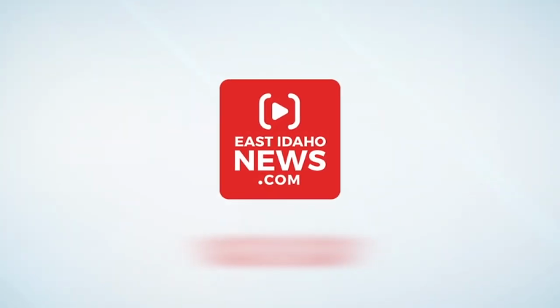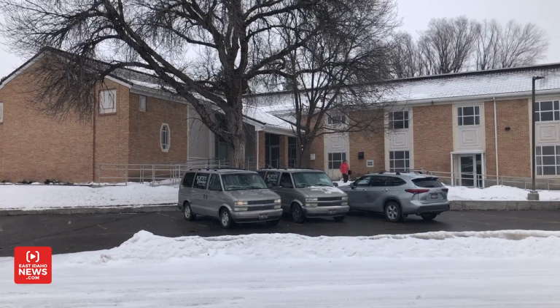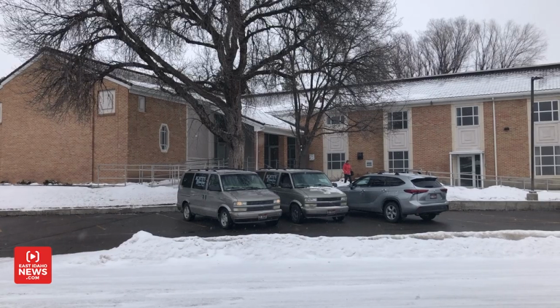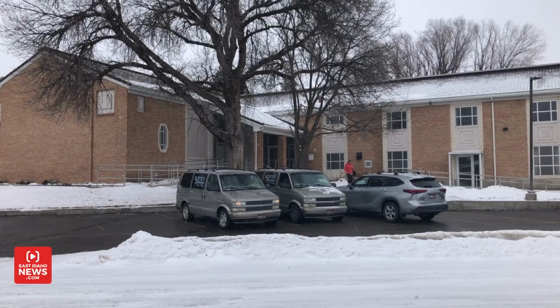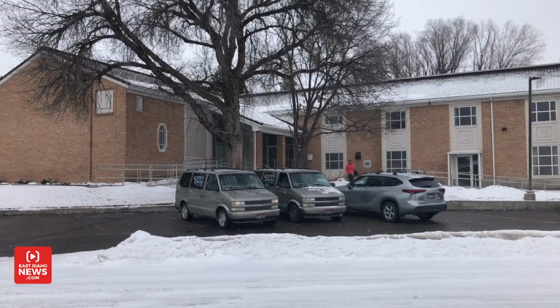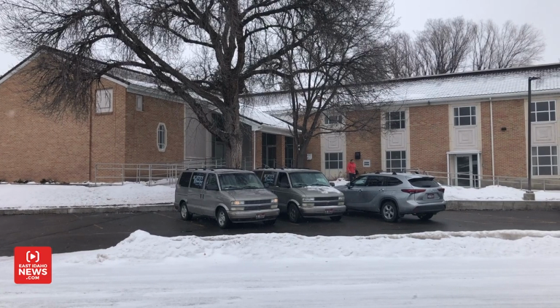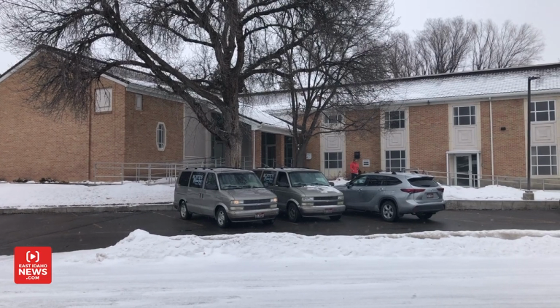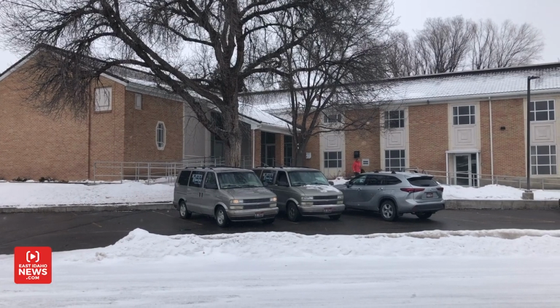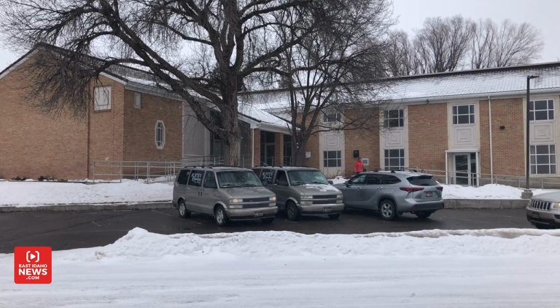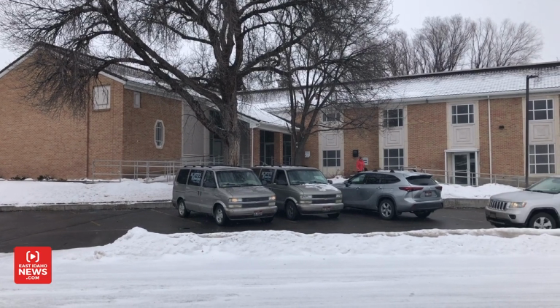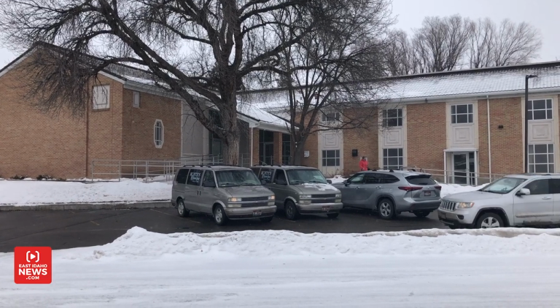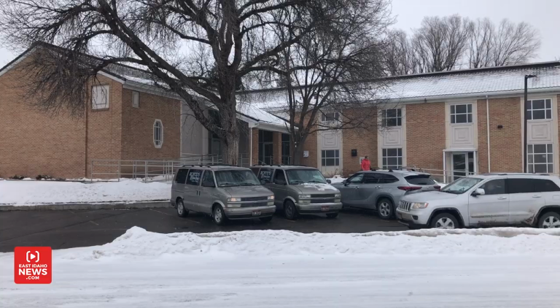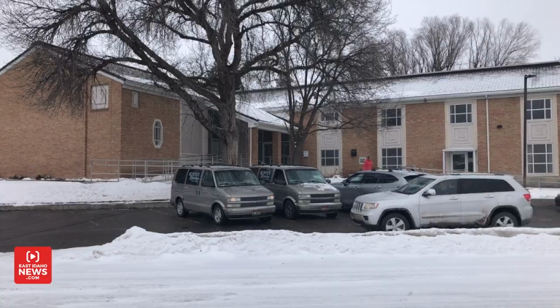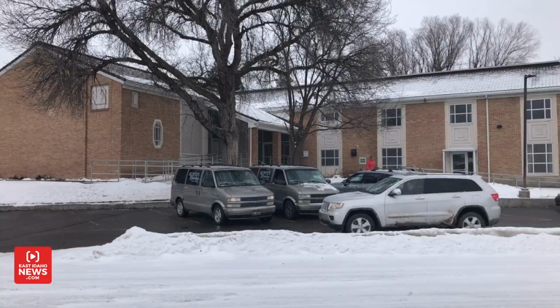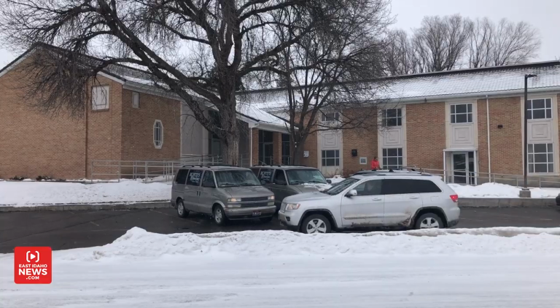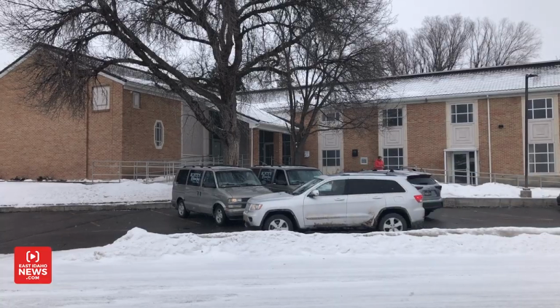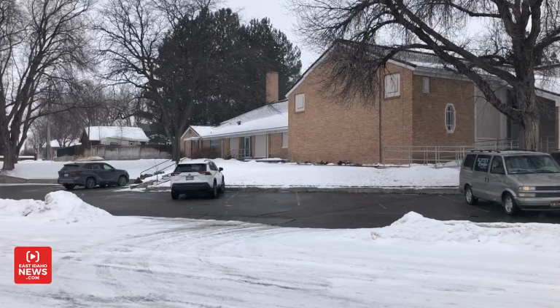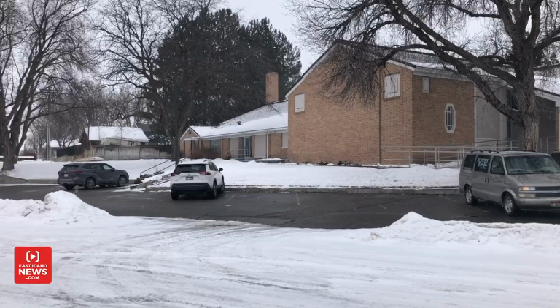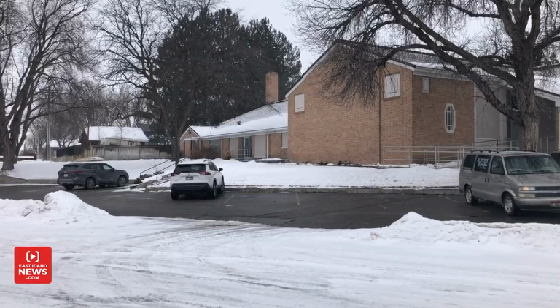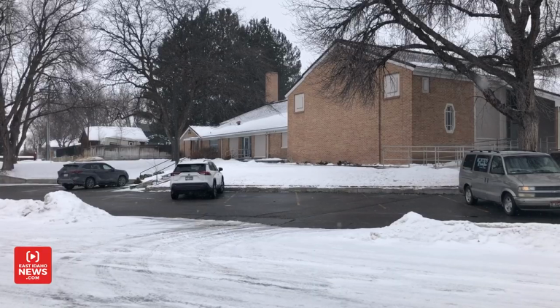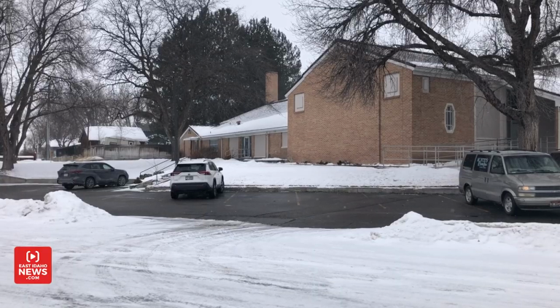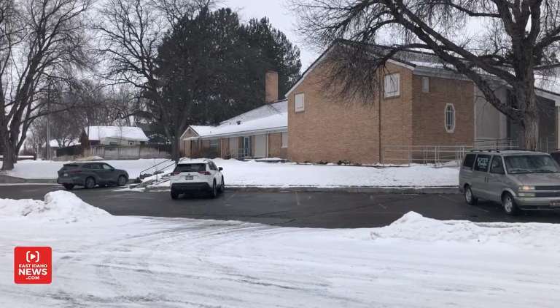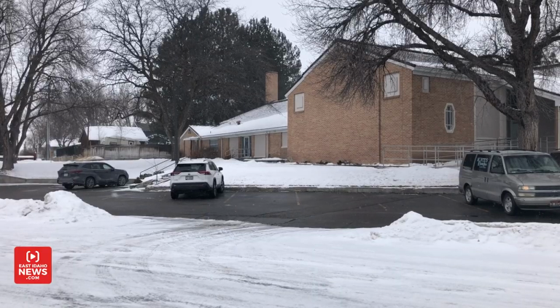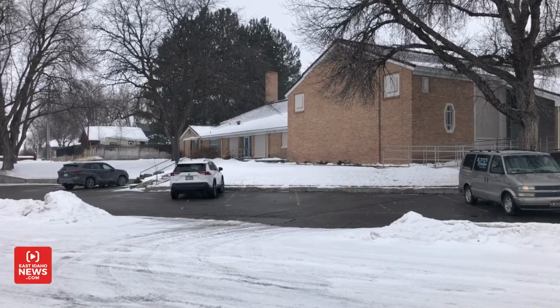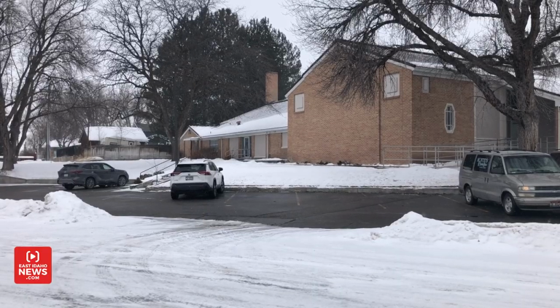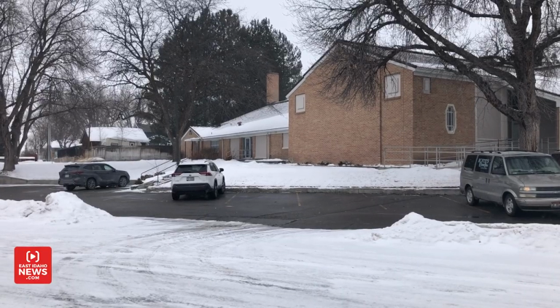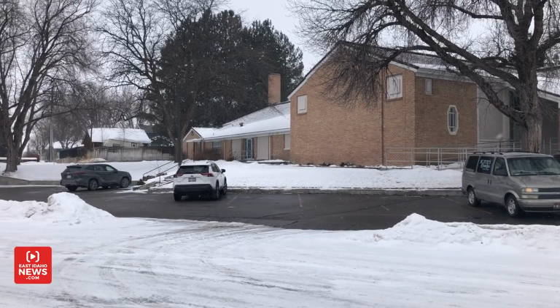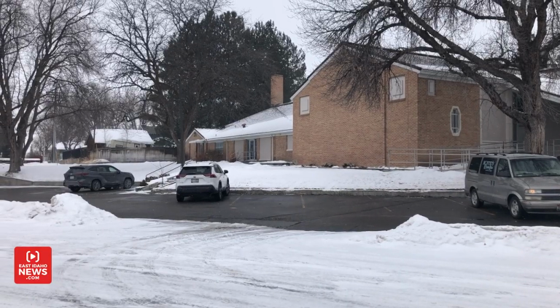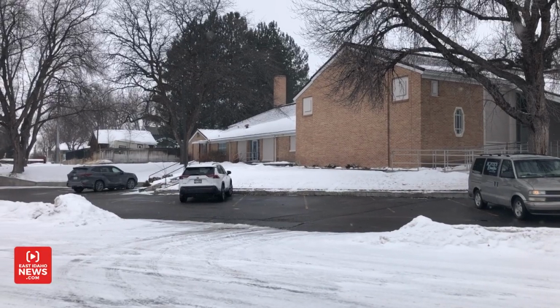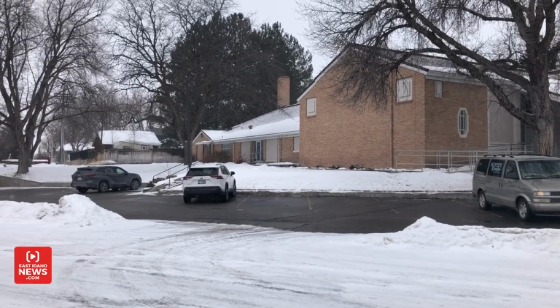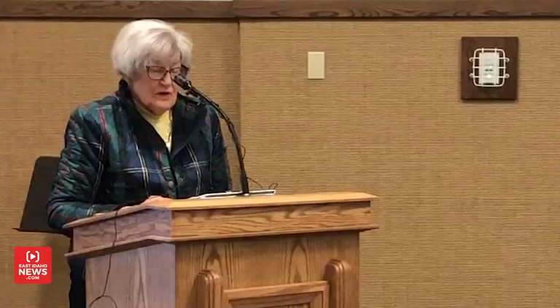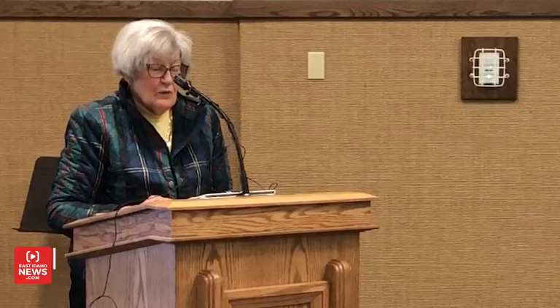My goodness, what a special, historic, and wonderful day. Such an answer to prayer and such a wonderful gift — words of thanks and appreciation don't seem adequate.